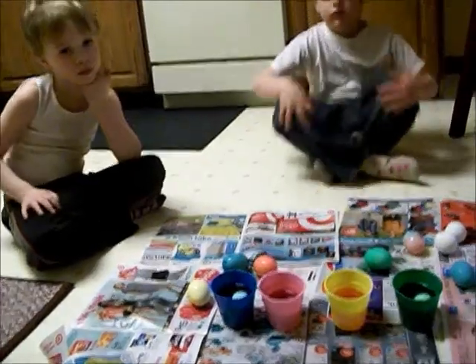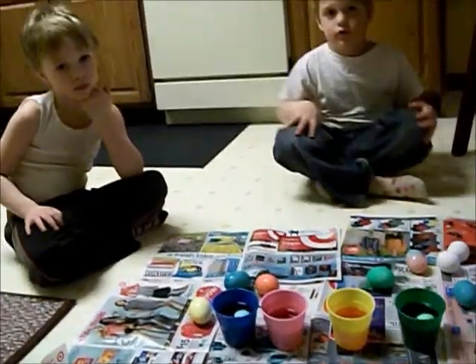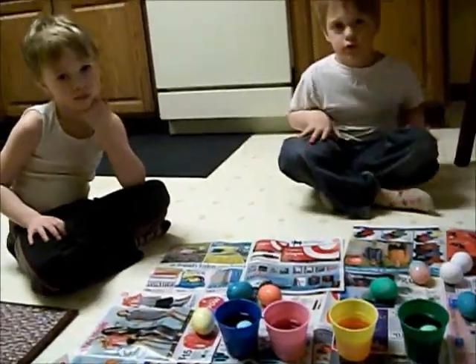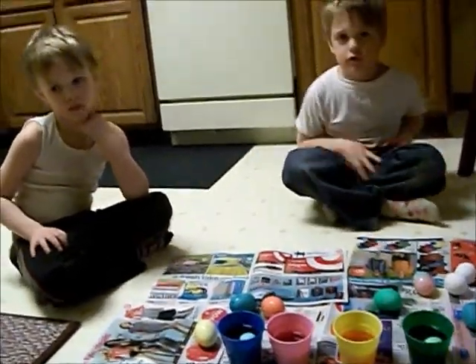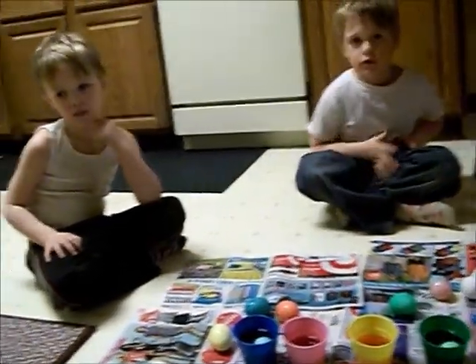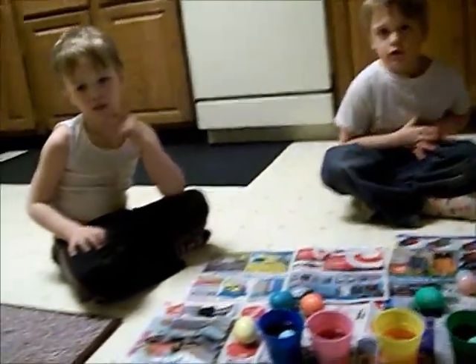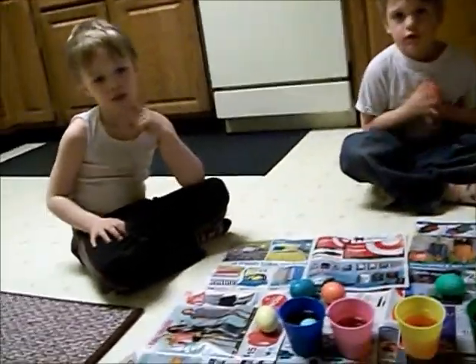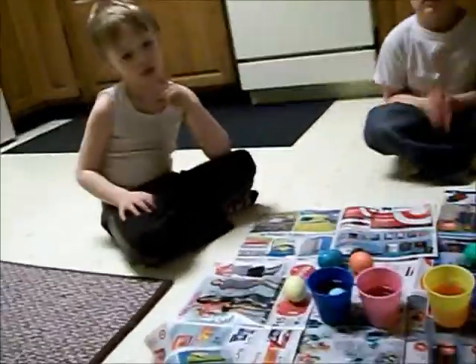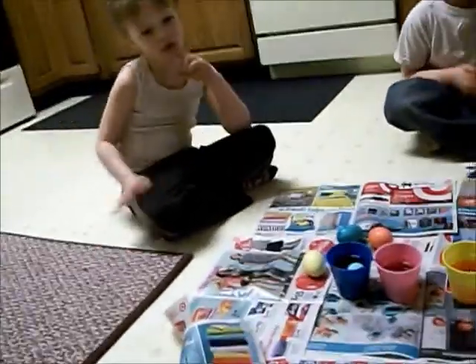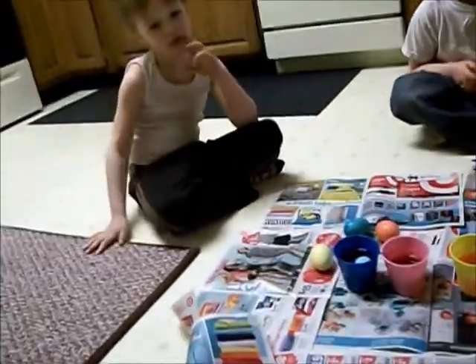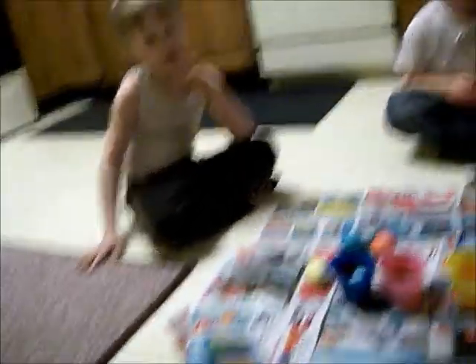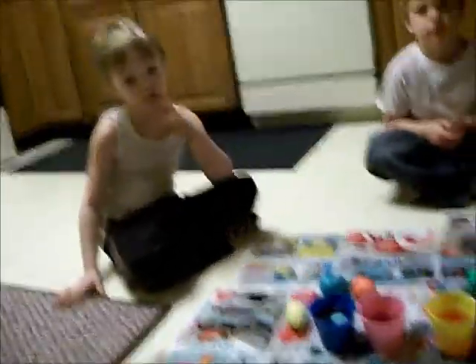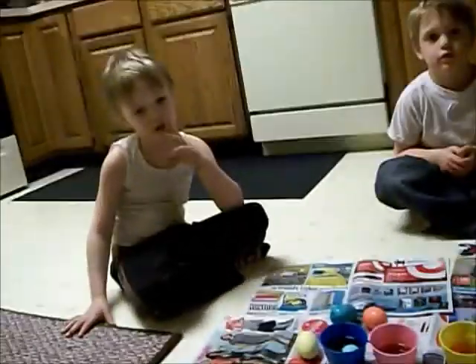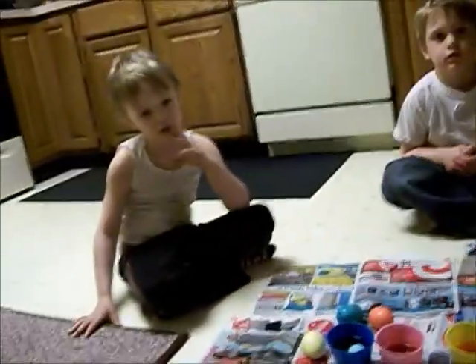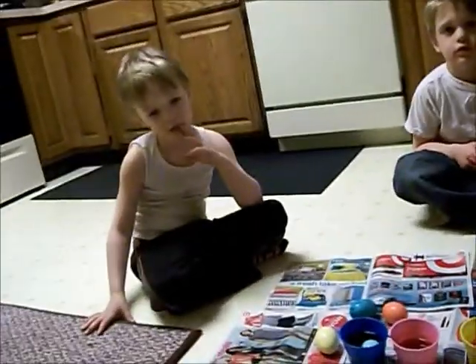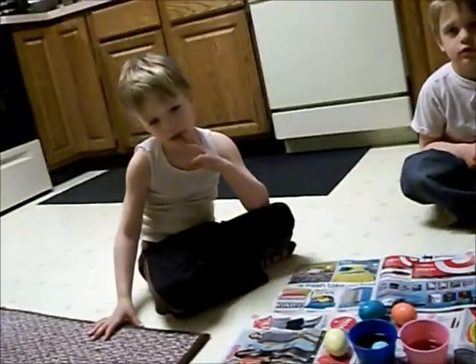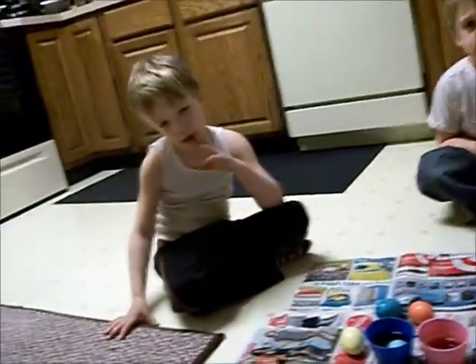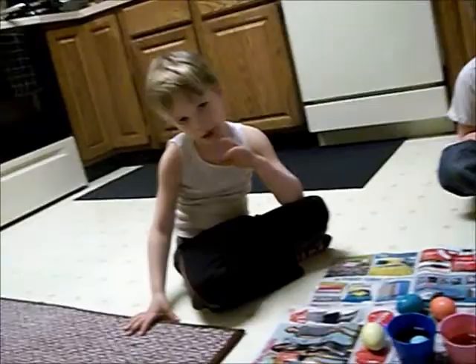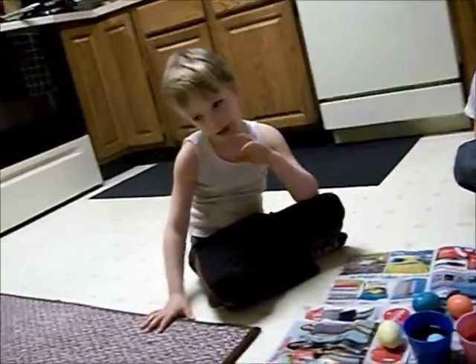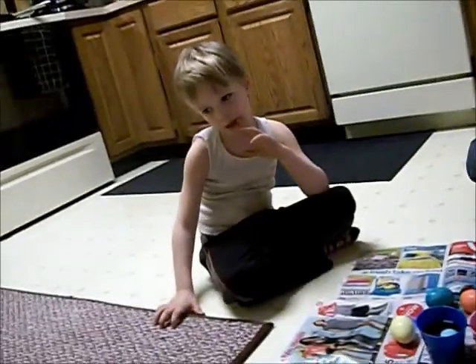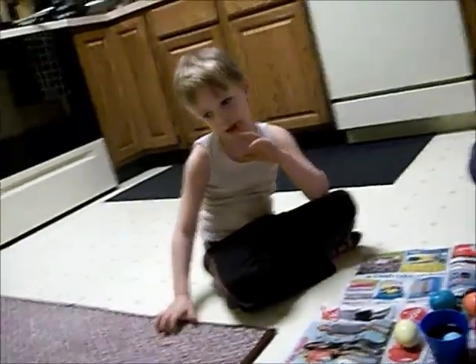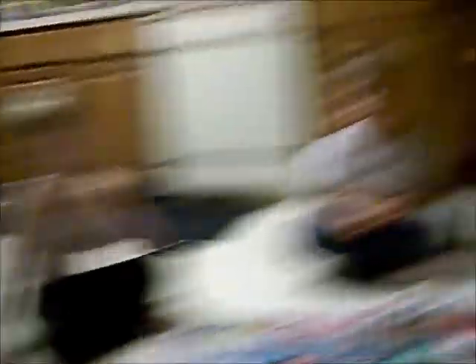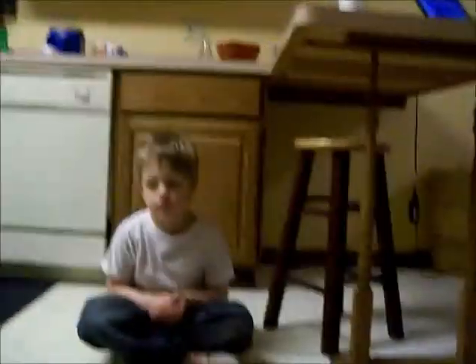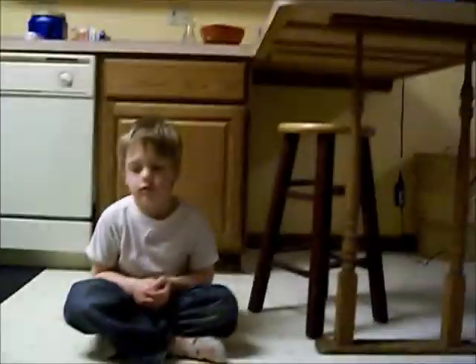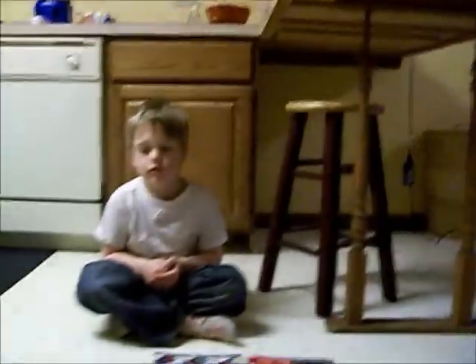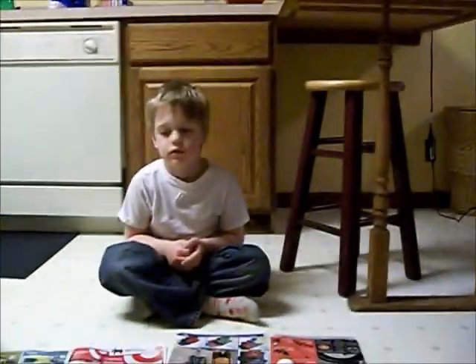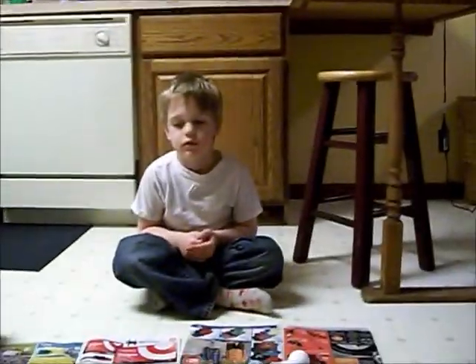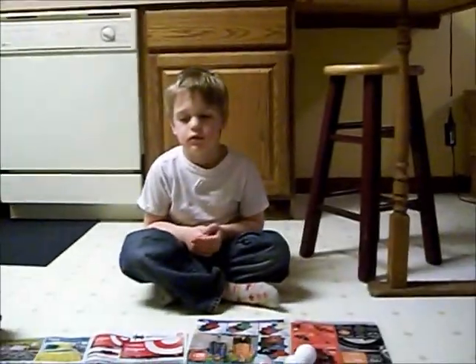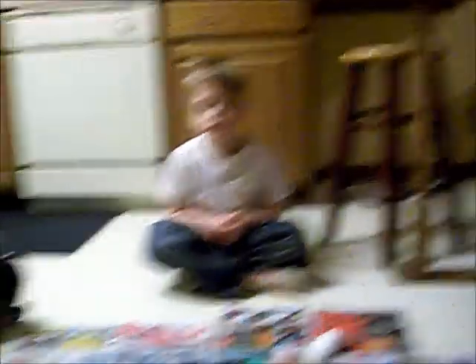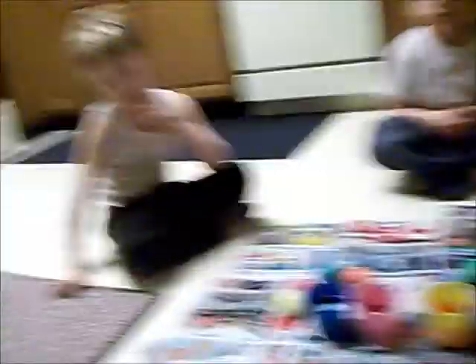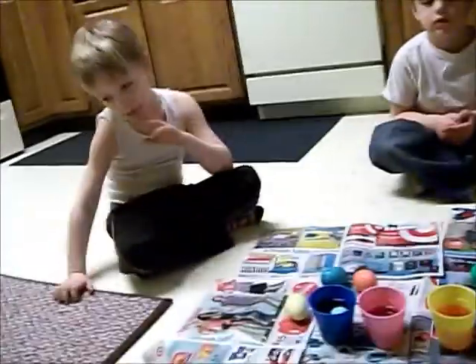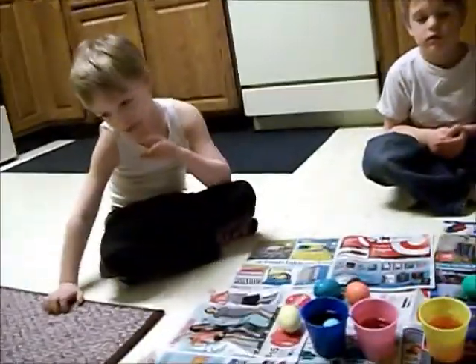Hey guys, so we are coloring Easter eggs. There's Logan. There's Mark. Say hi guys.